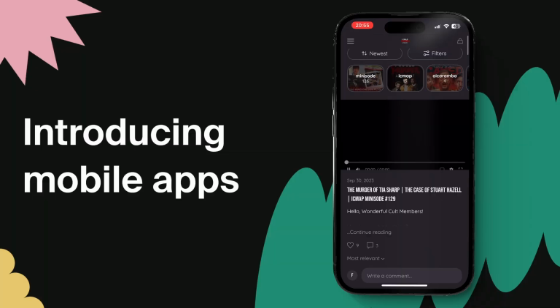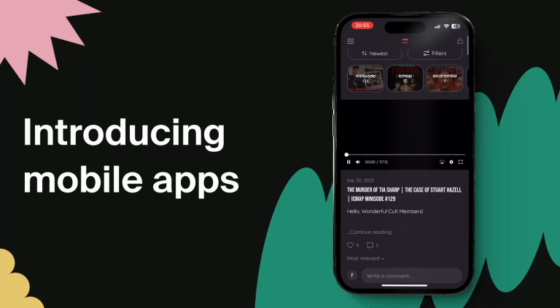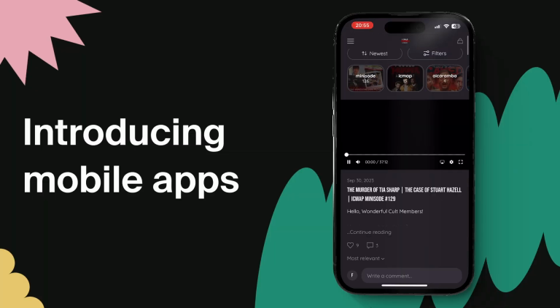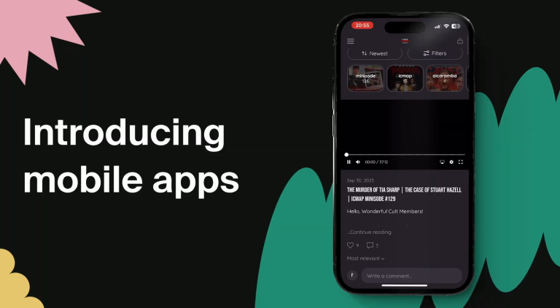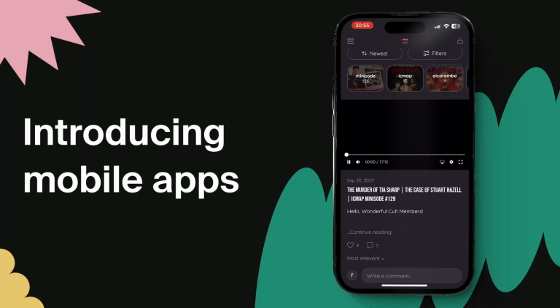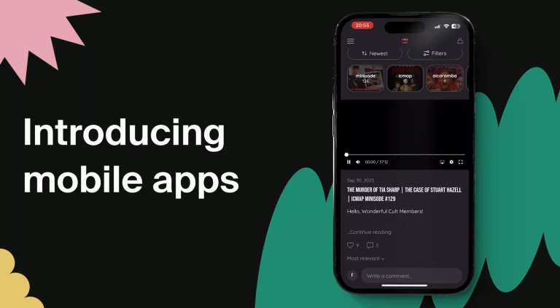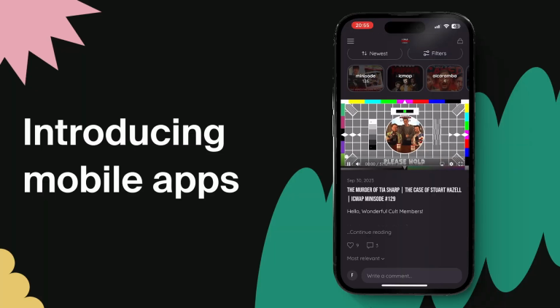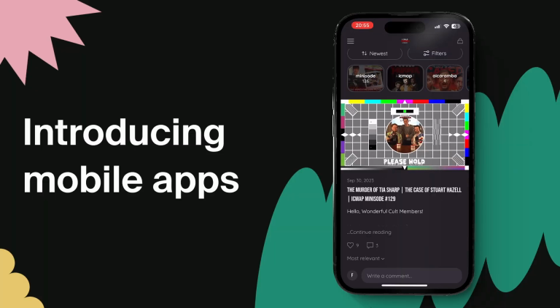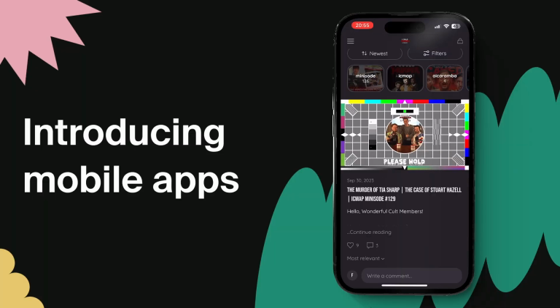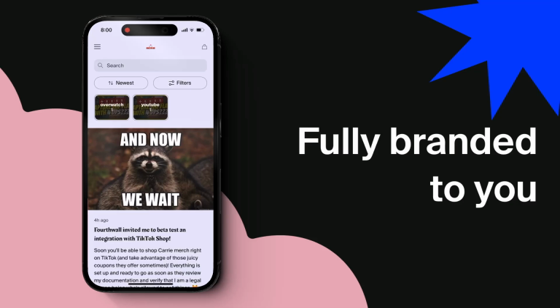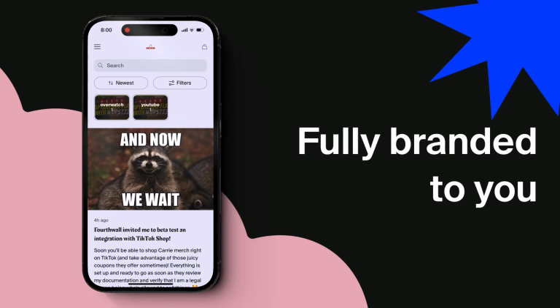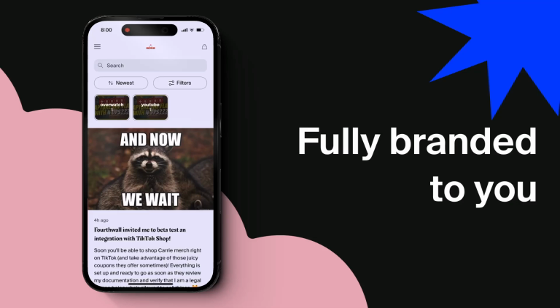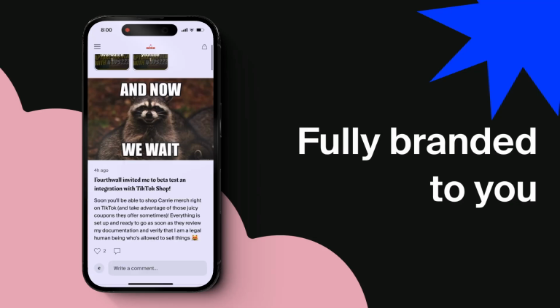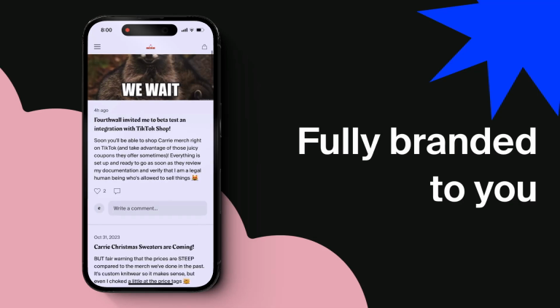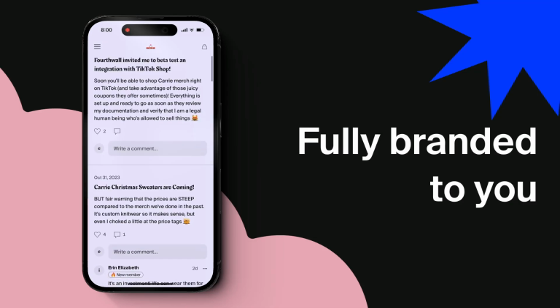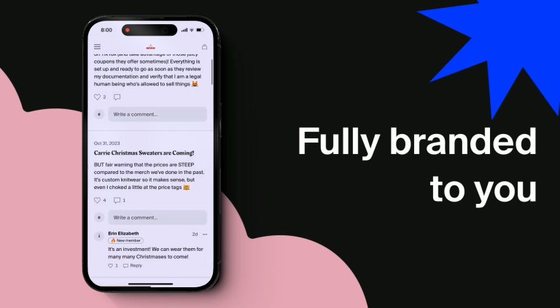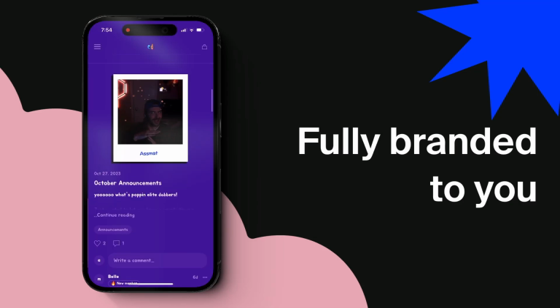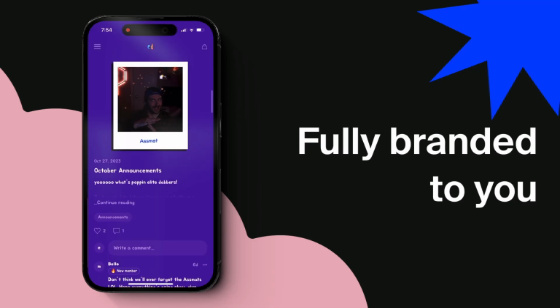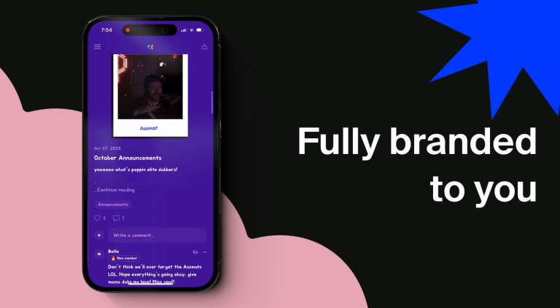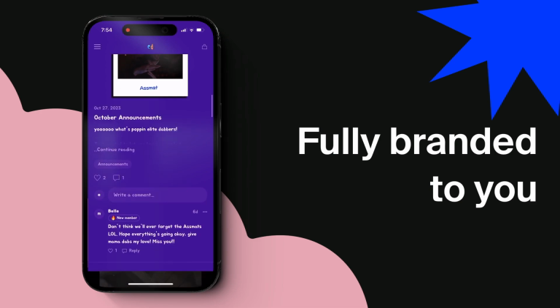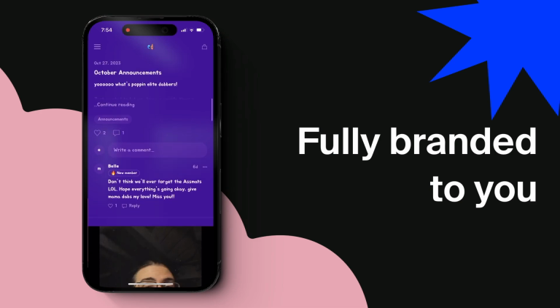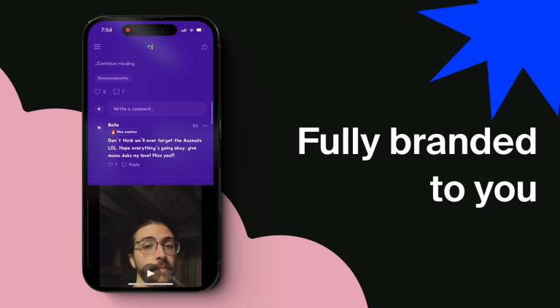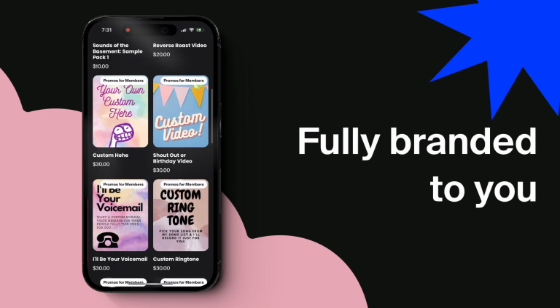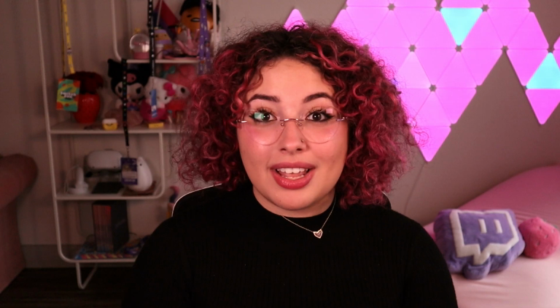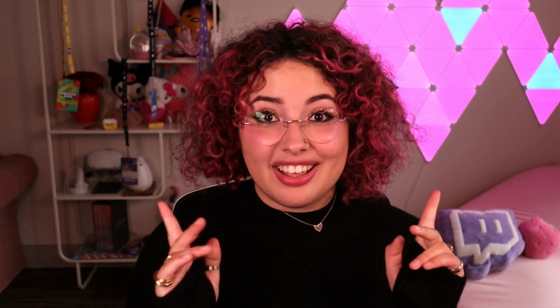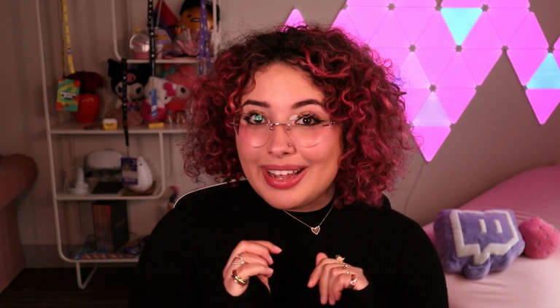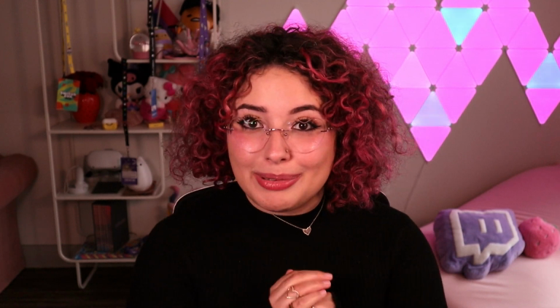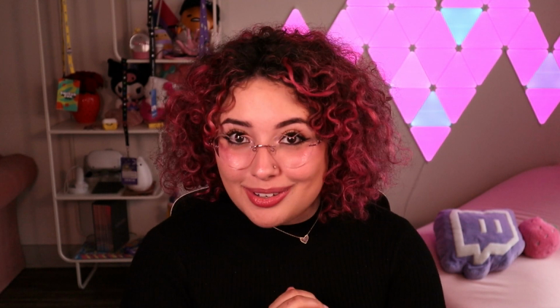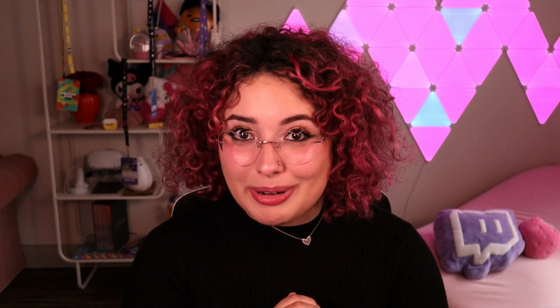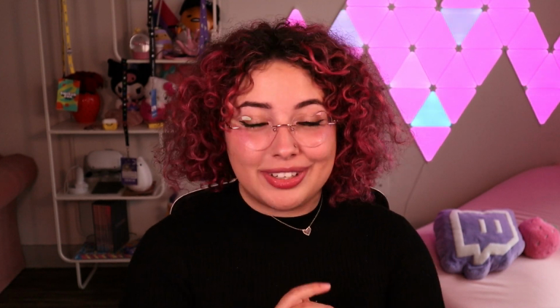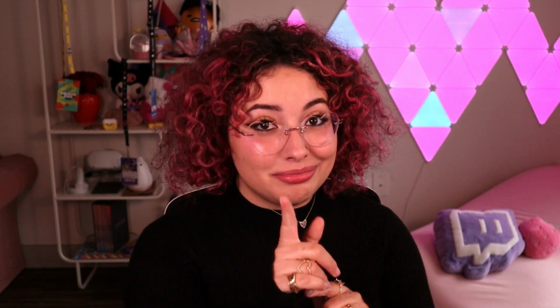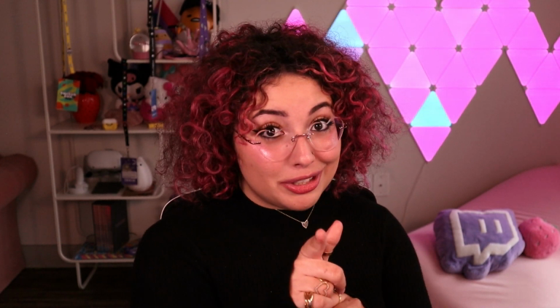Last but certainly not least, we introduced a new fully branded mobile app for memberships. I have my app installed on my phone. Do you?